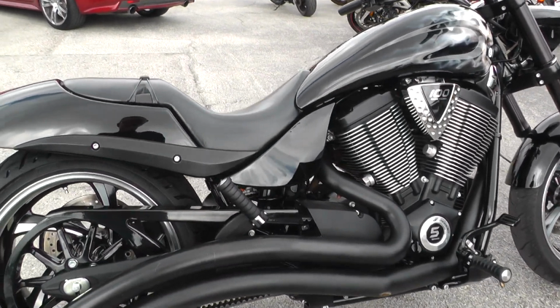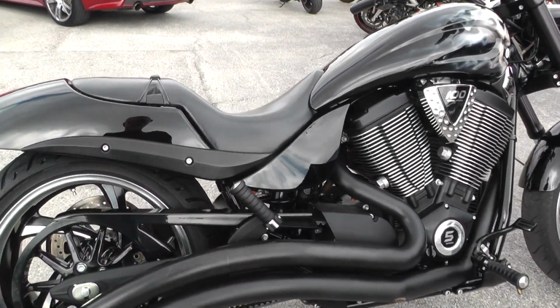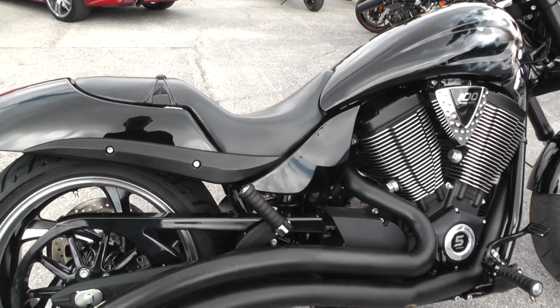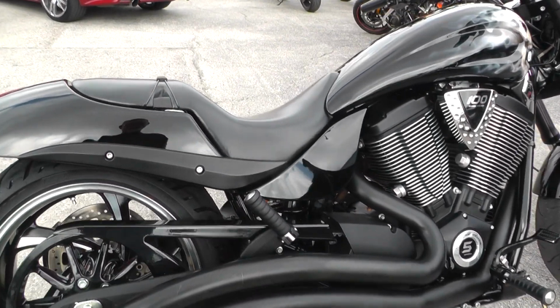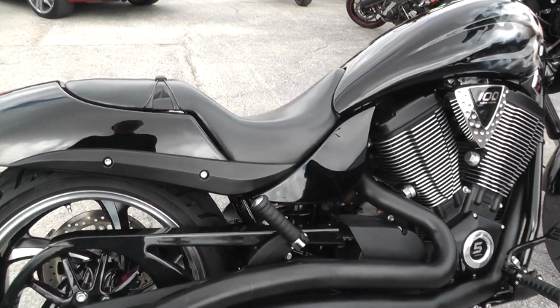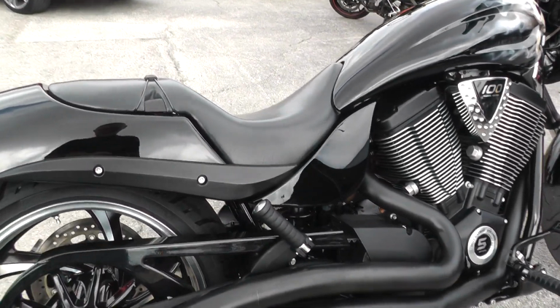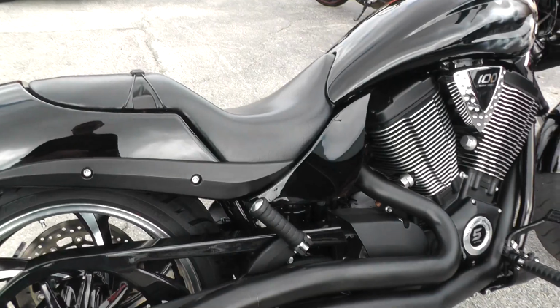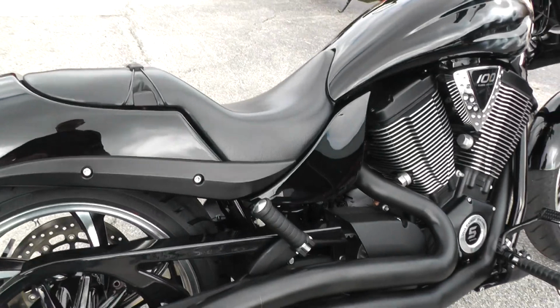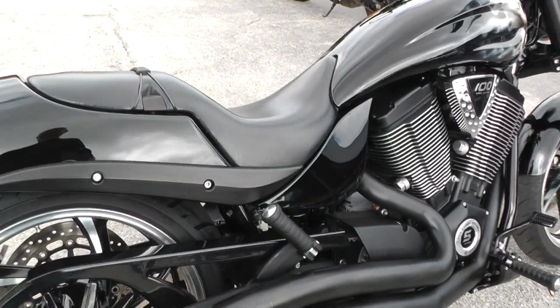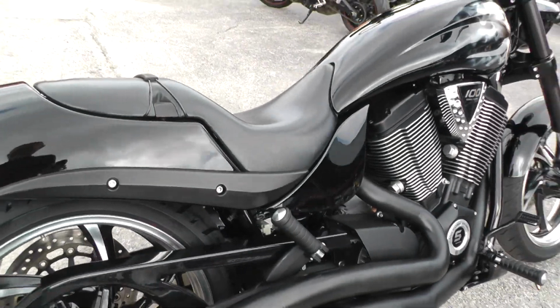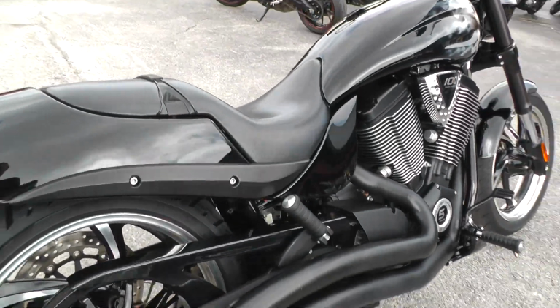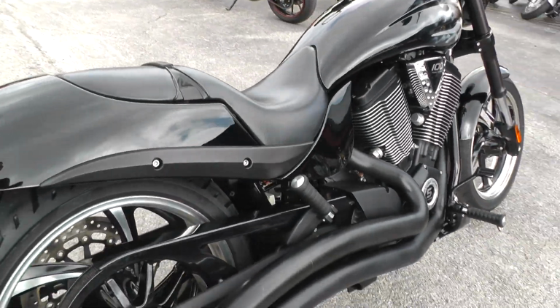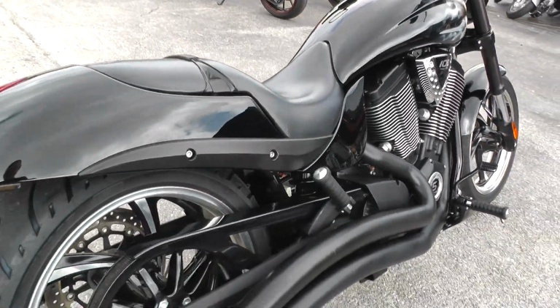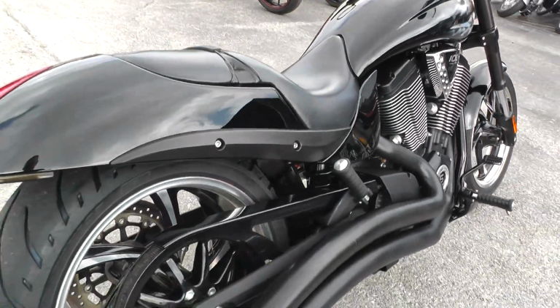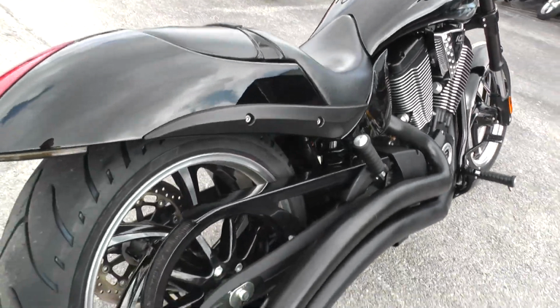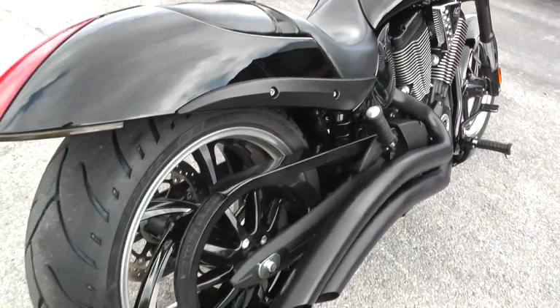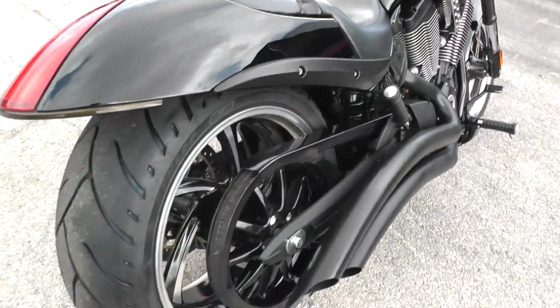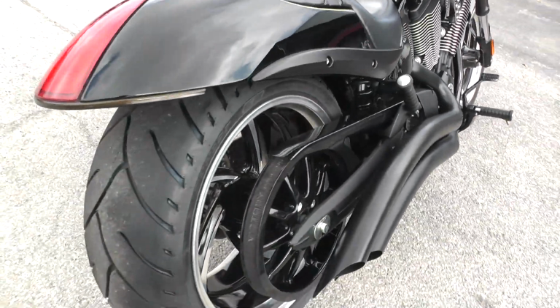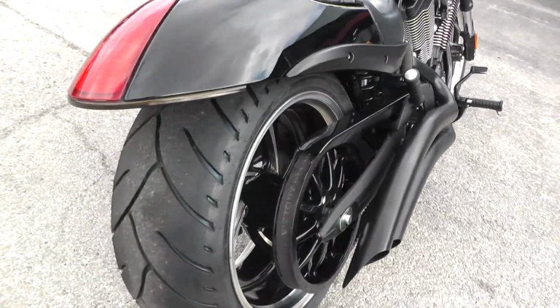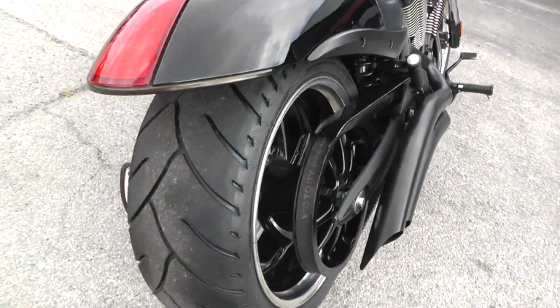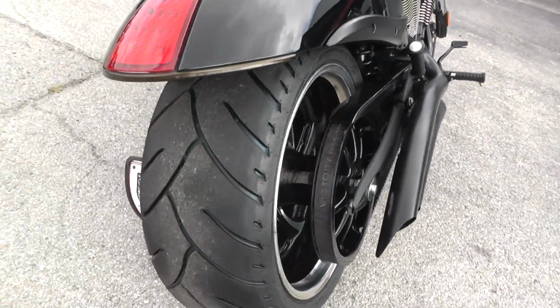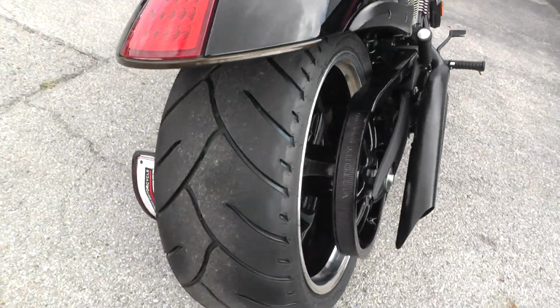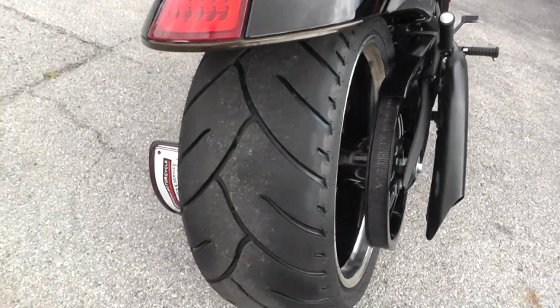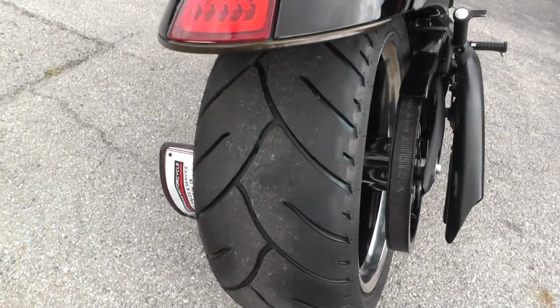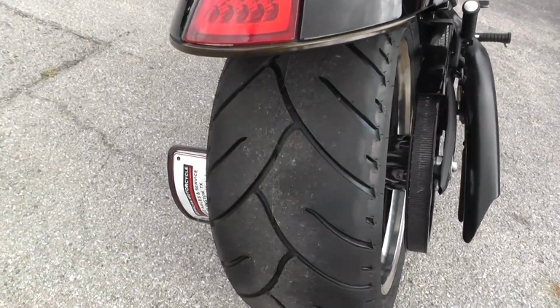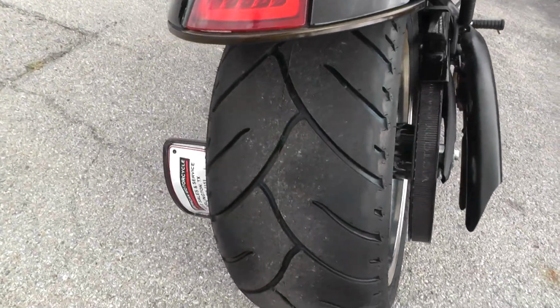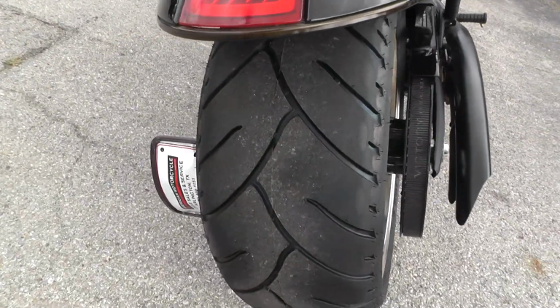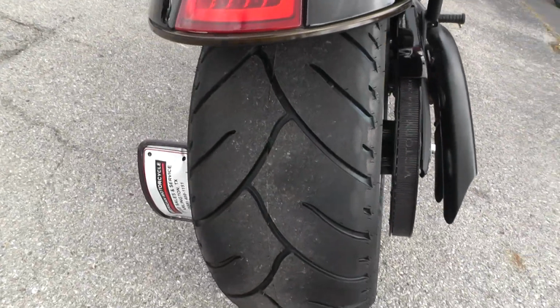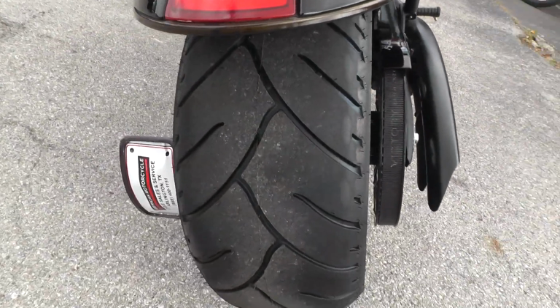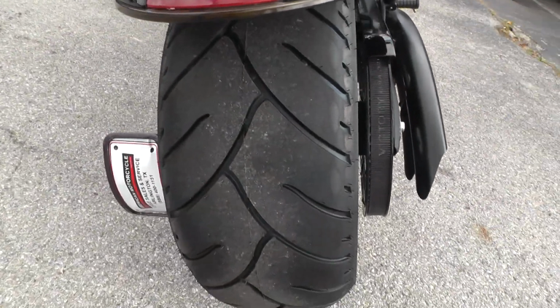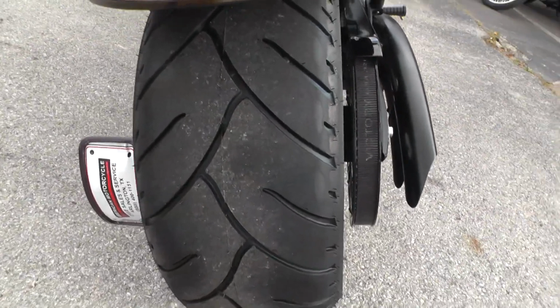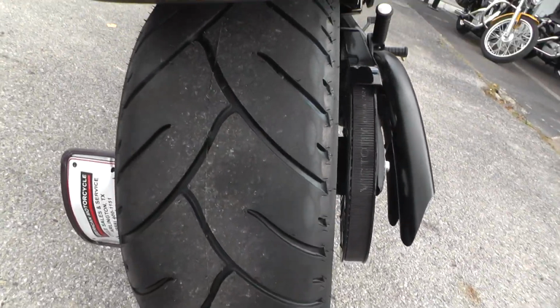Right side drive on this bike. Put a brand new tire on the rear — you got lots of rubber there.